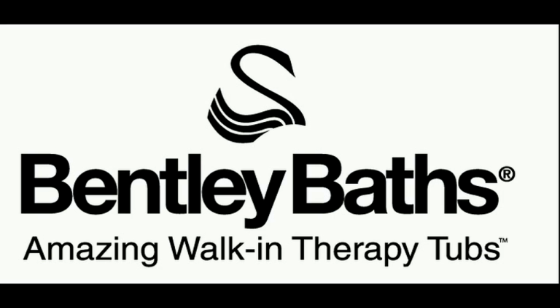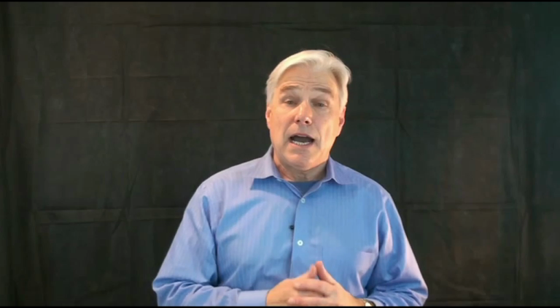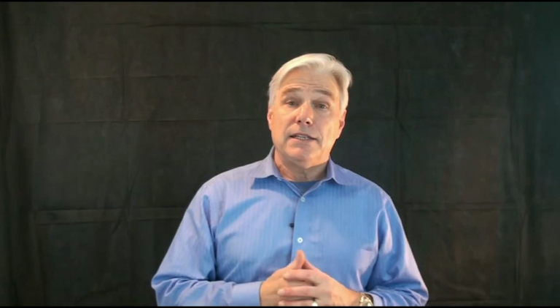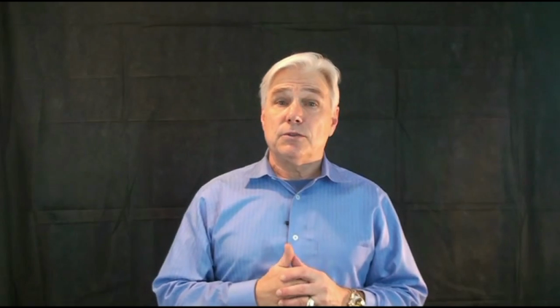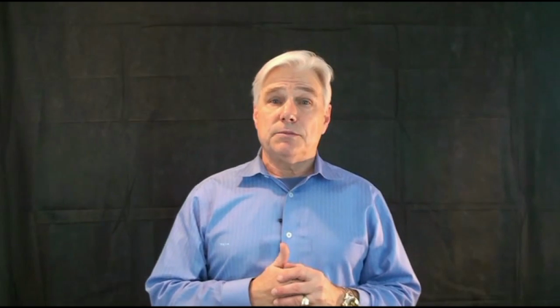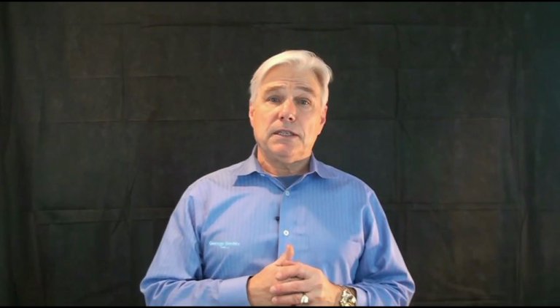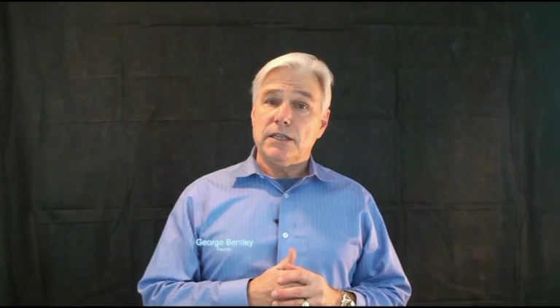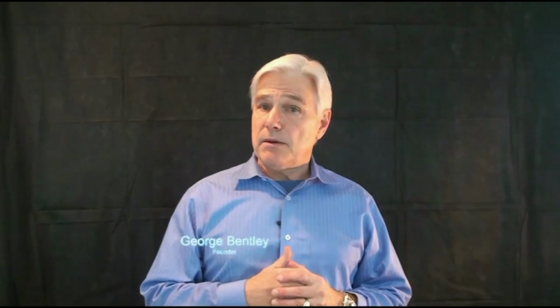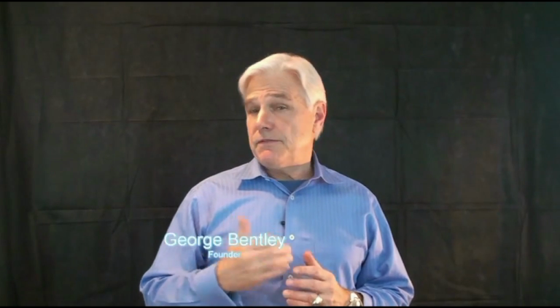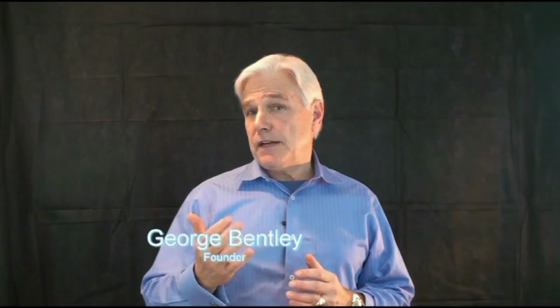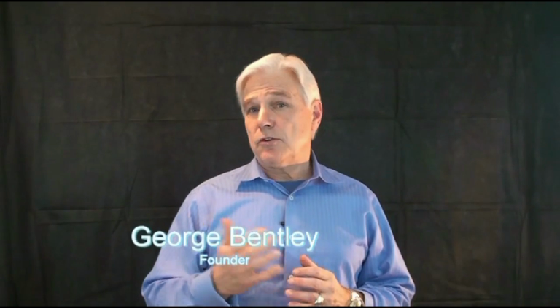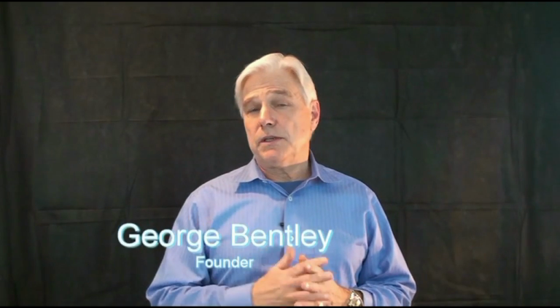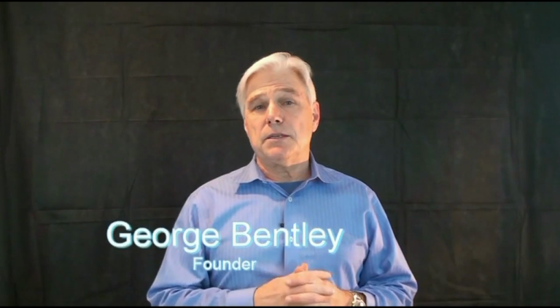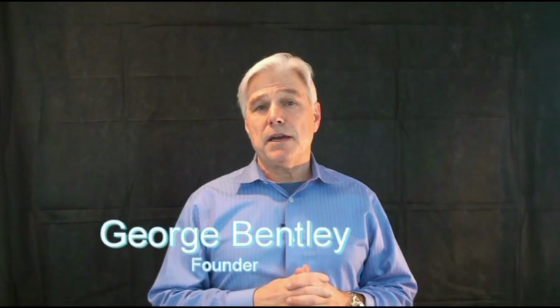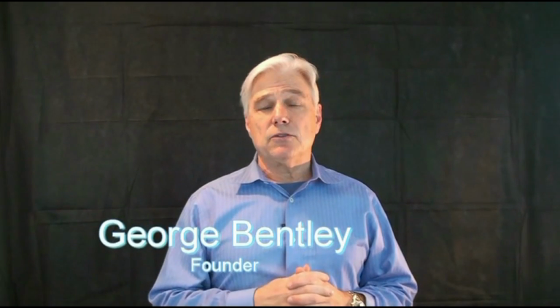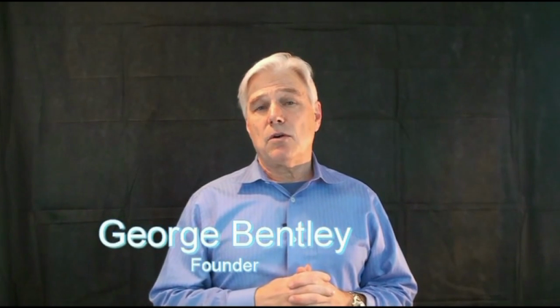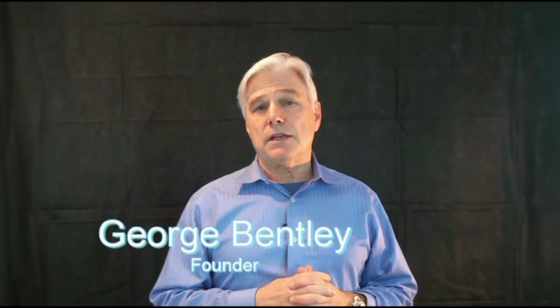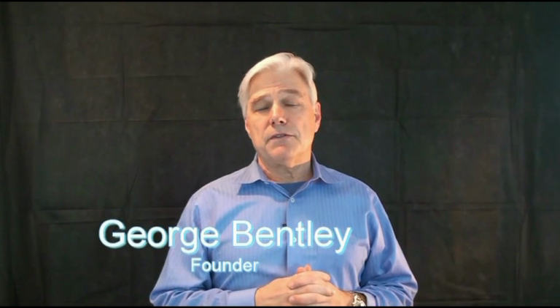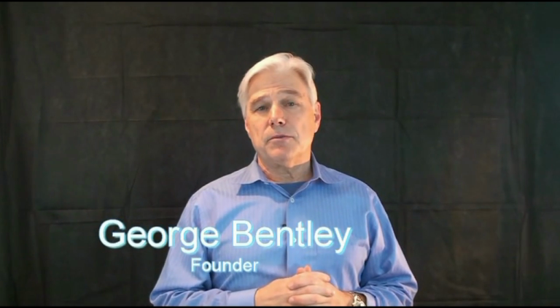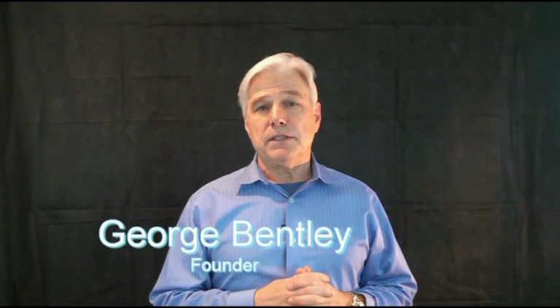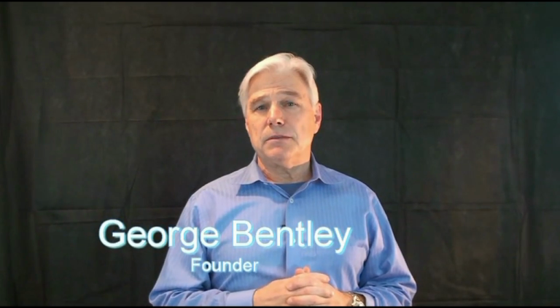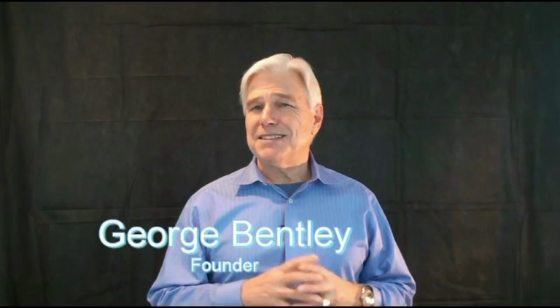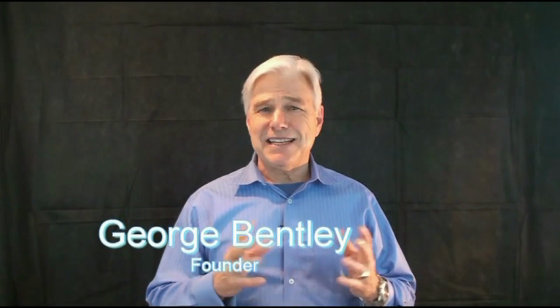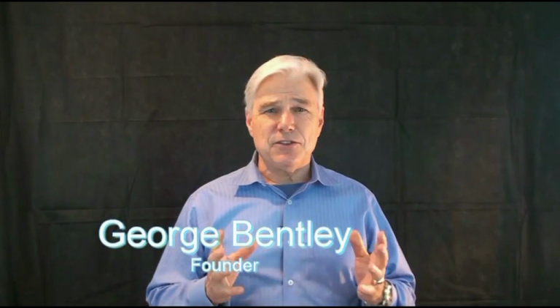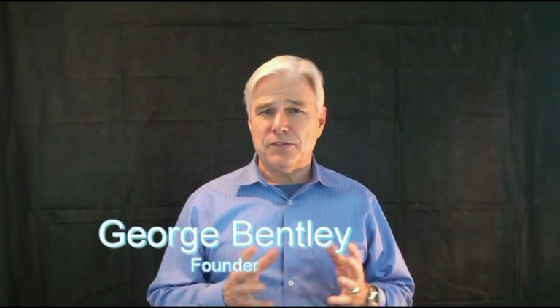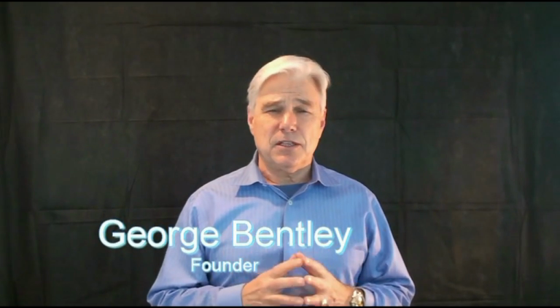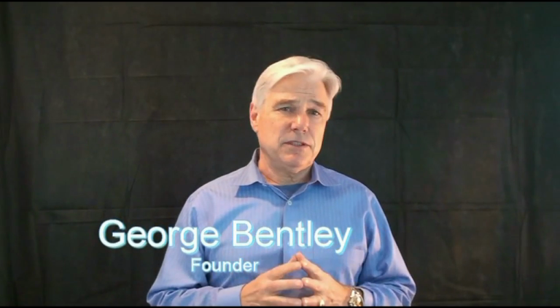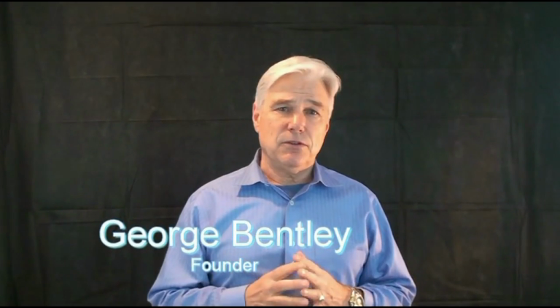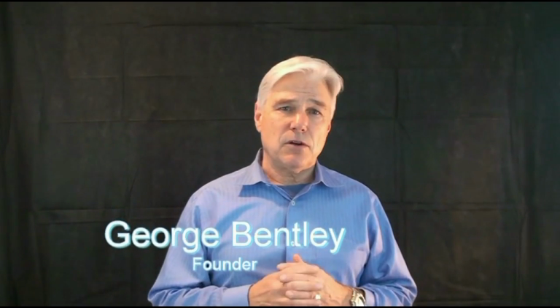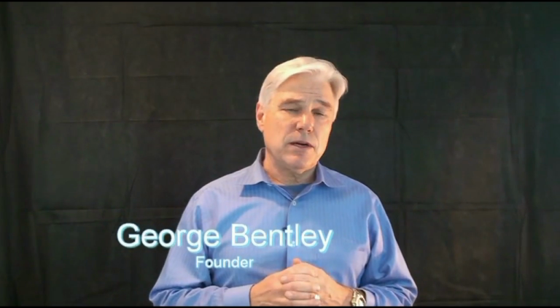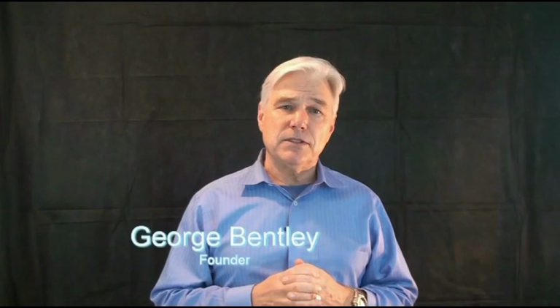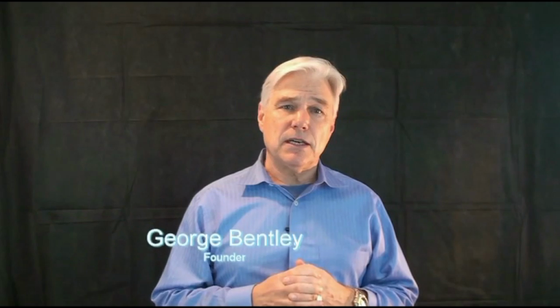Hi, George Bentley here. I'm the founder of Bentley Baths Walk-In Therapy Tubs. Thank you for coming to our website.